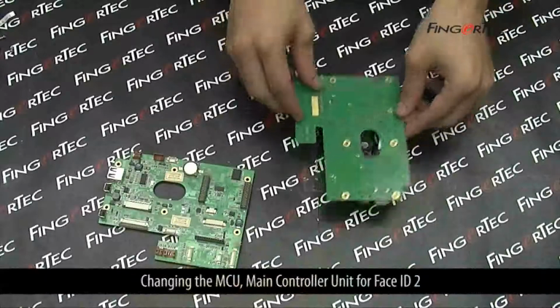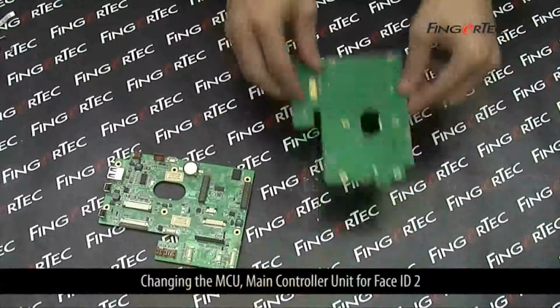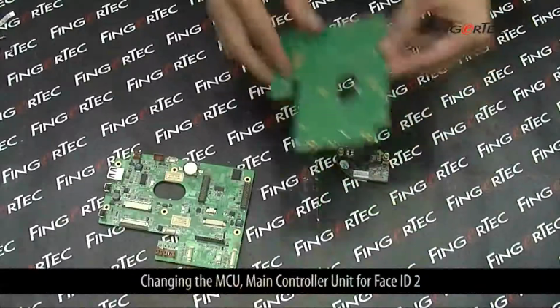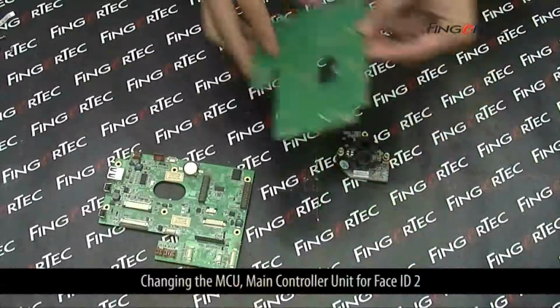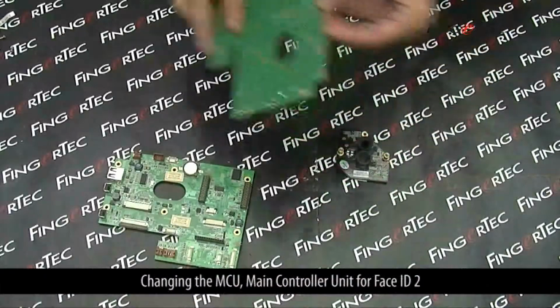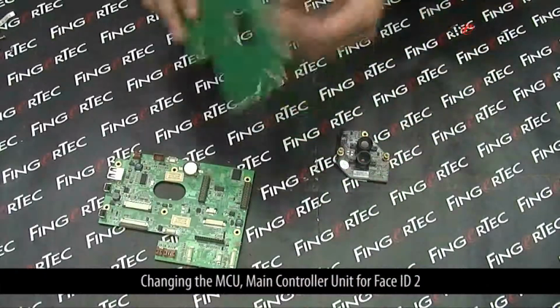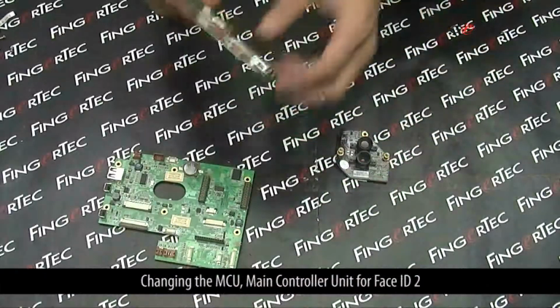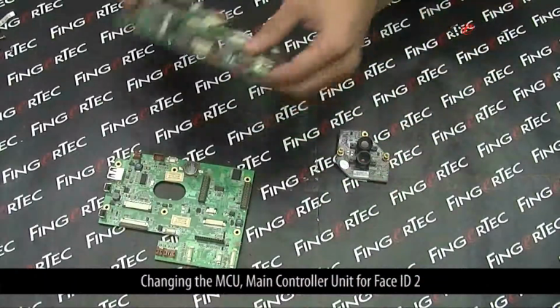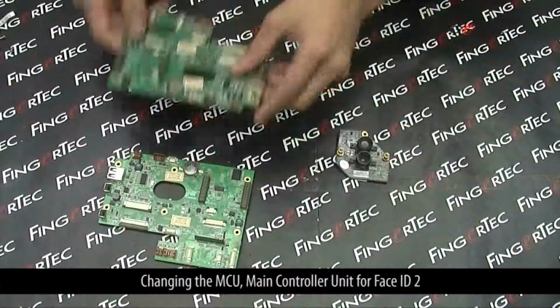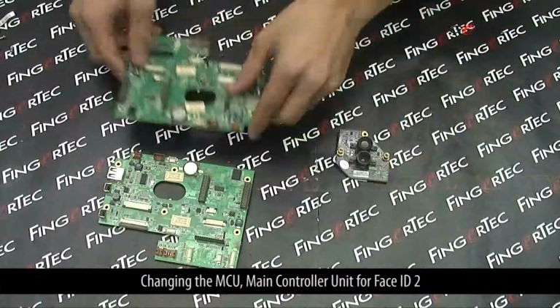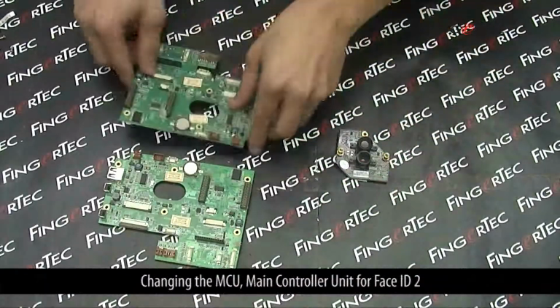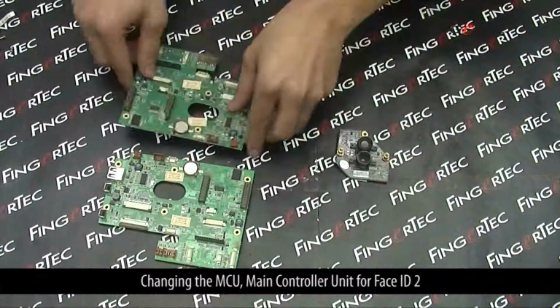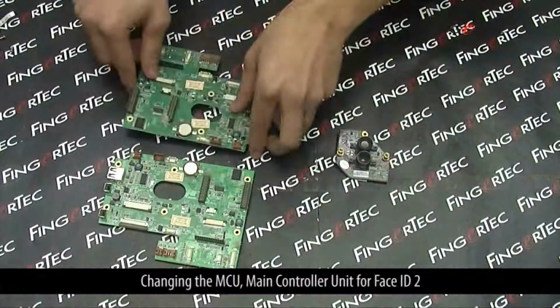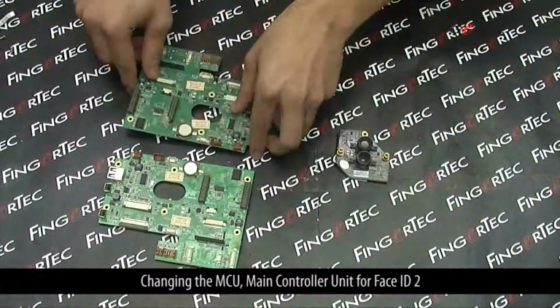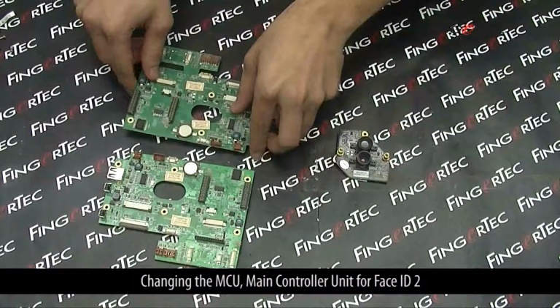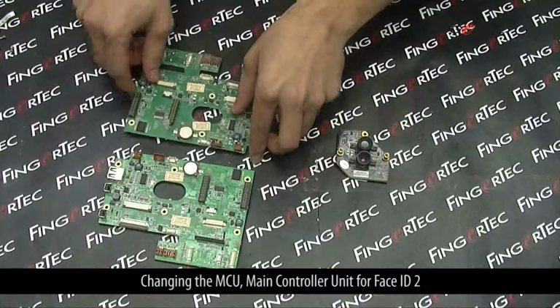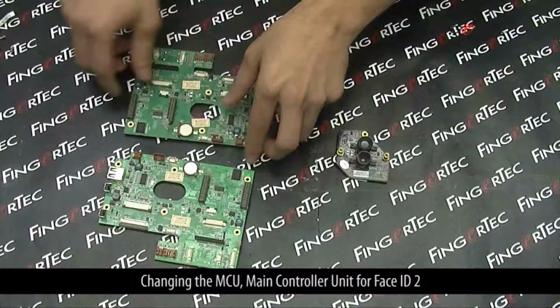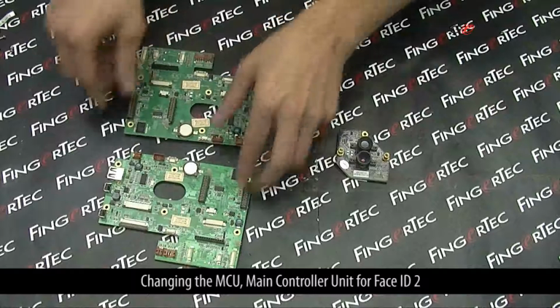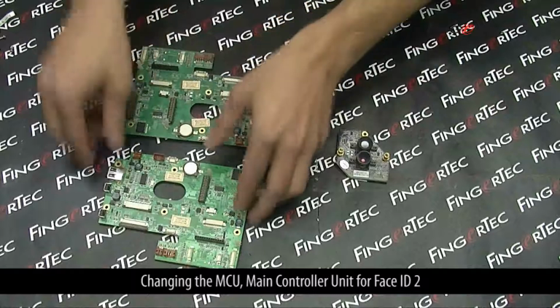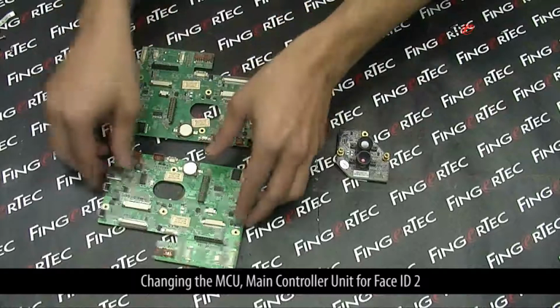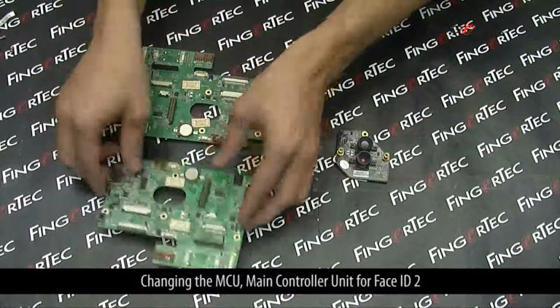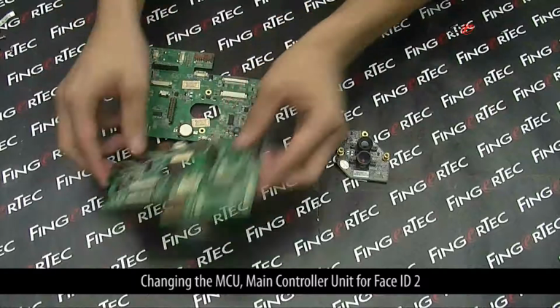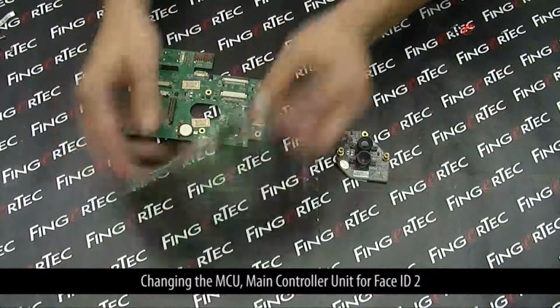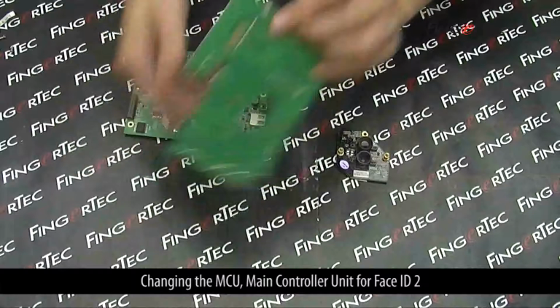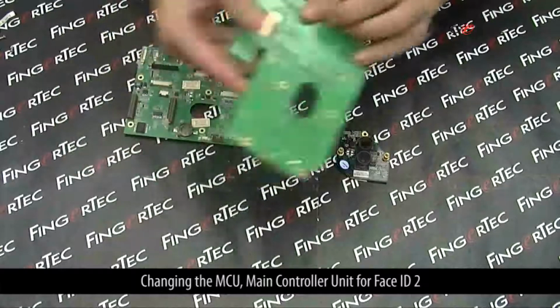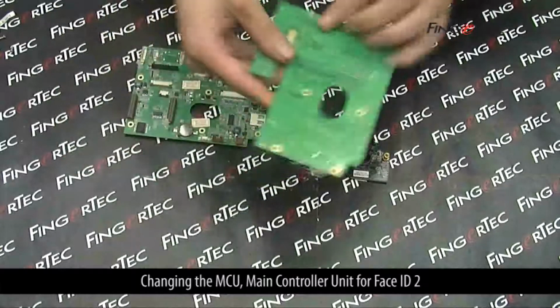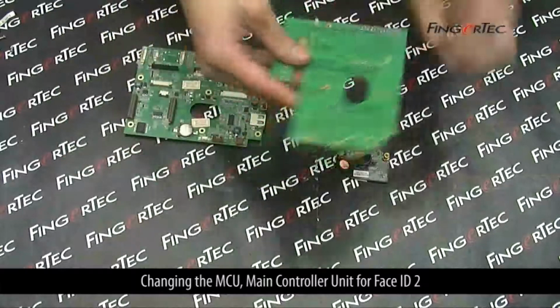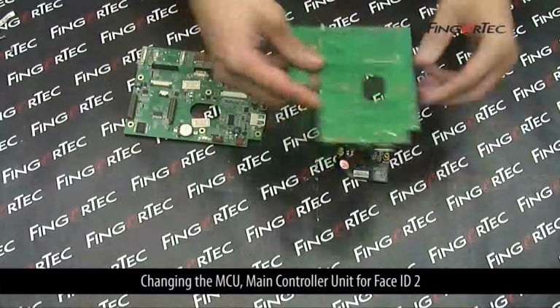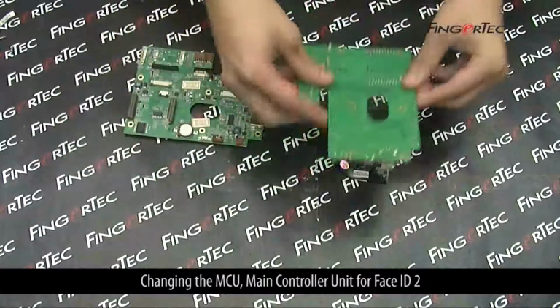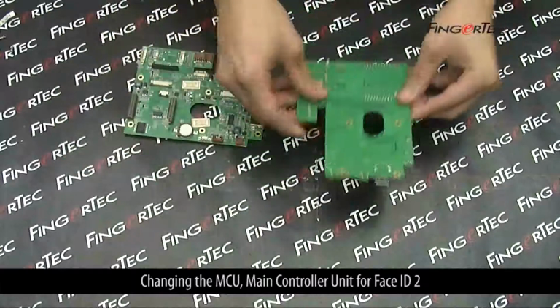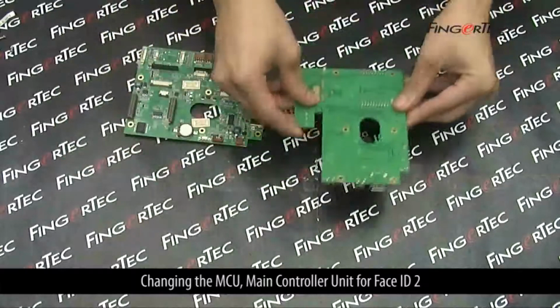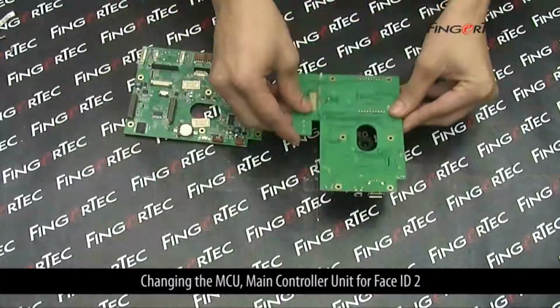Changing the MCU main controller unit for Face ID 2.